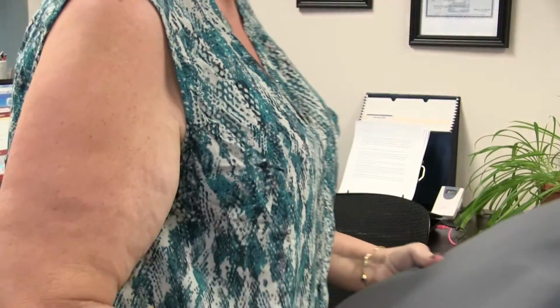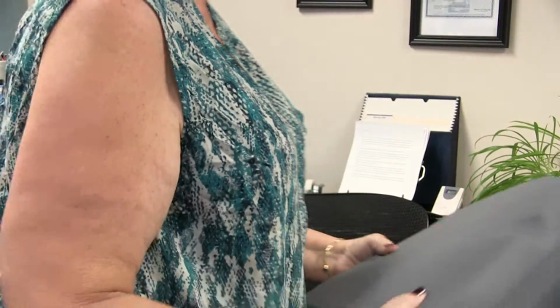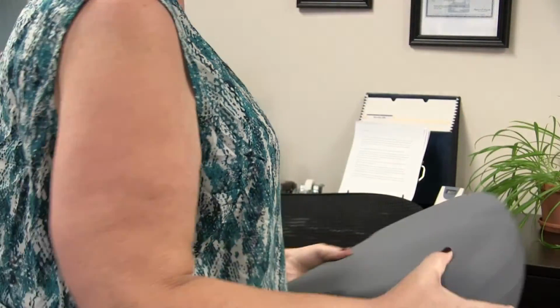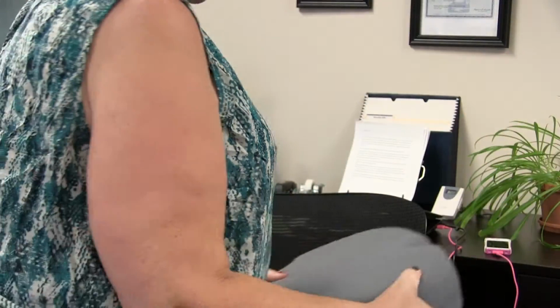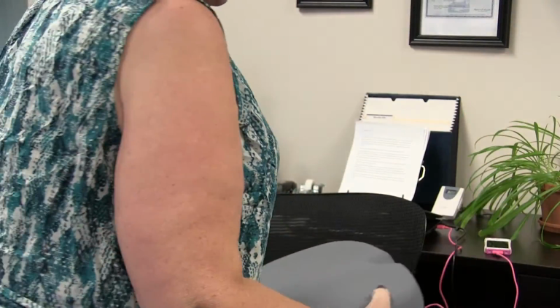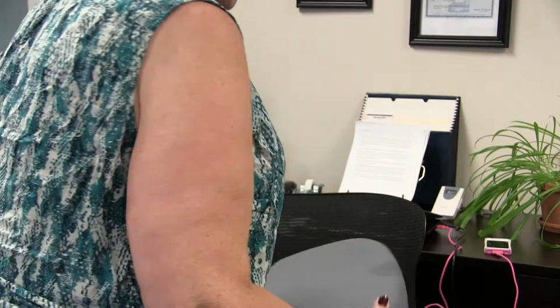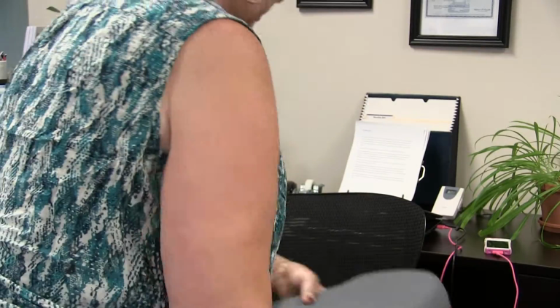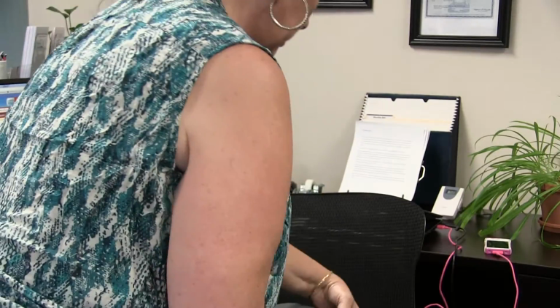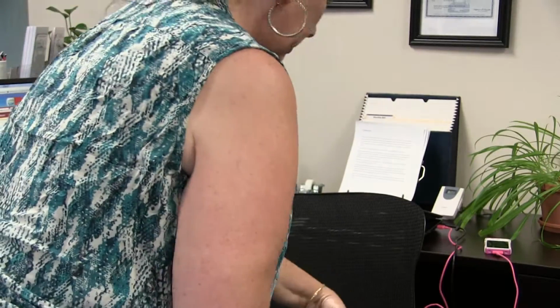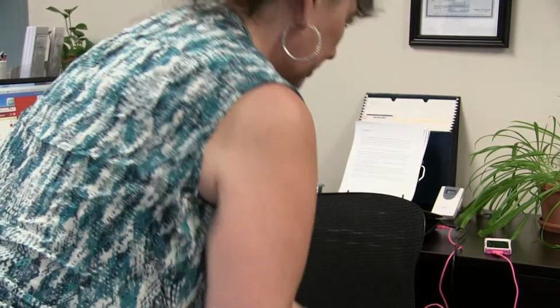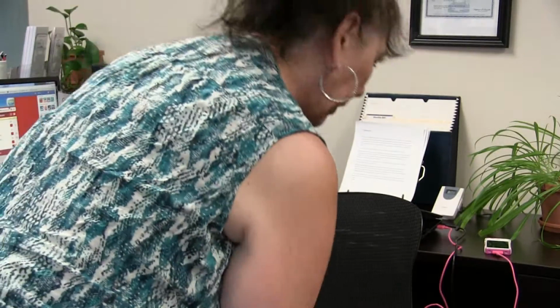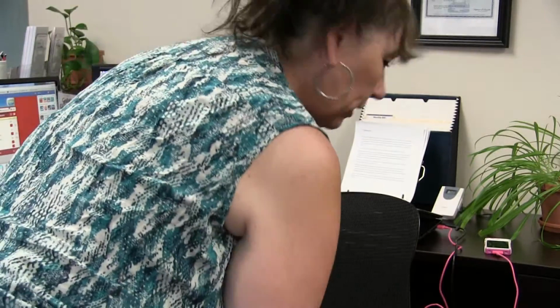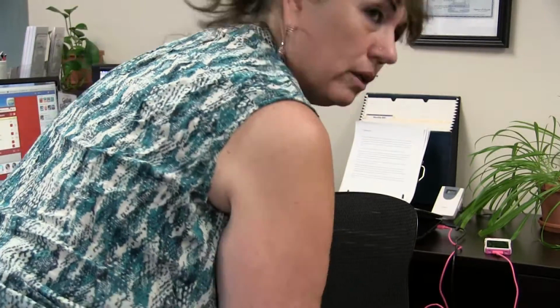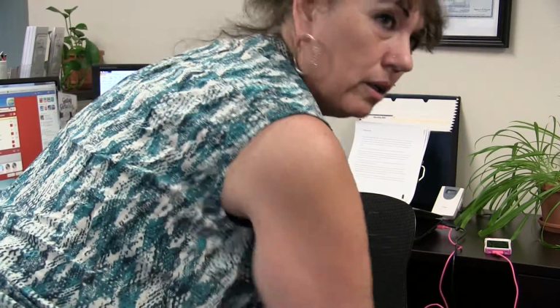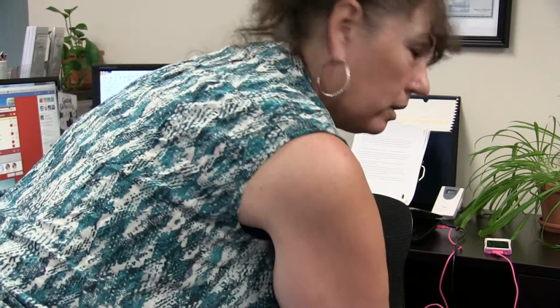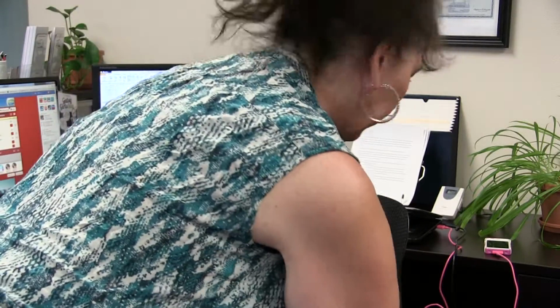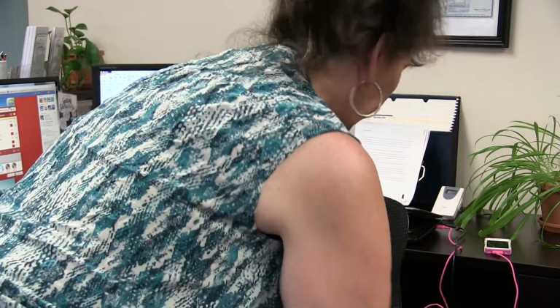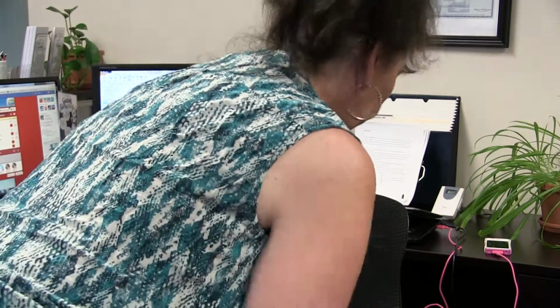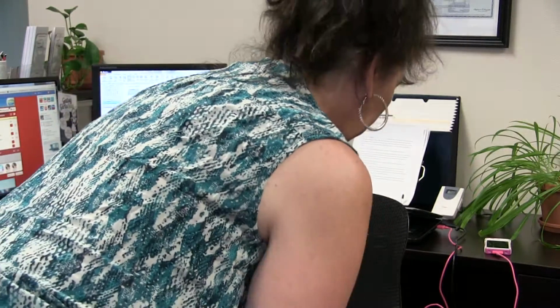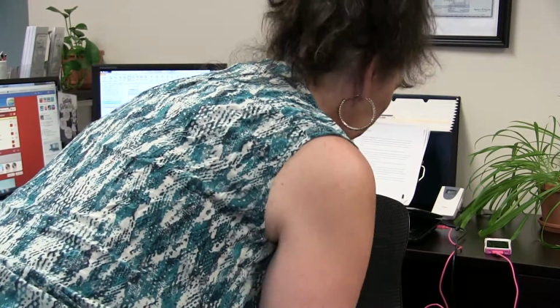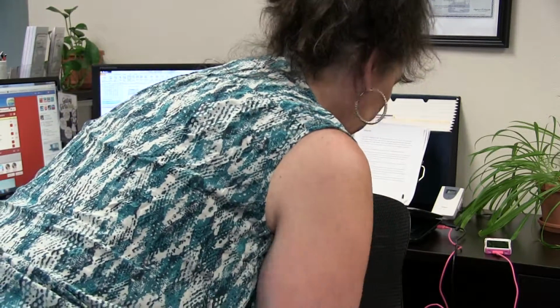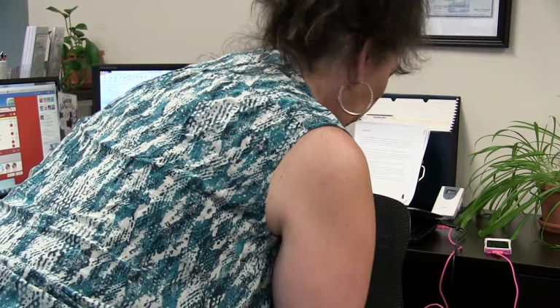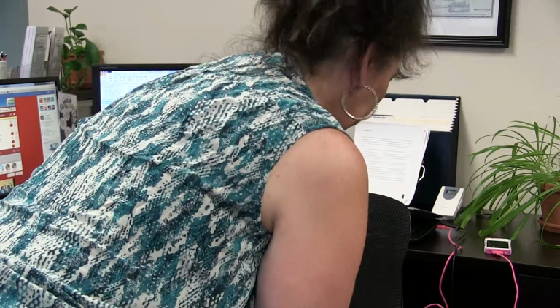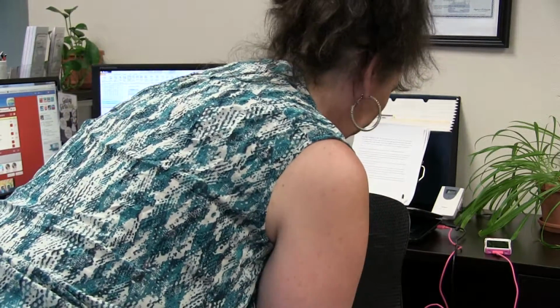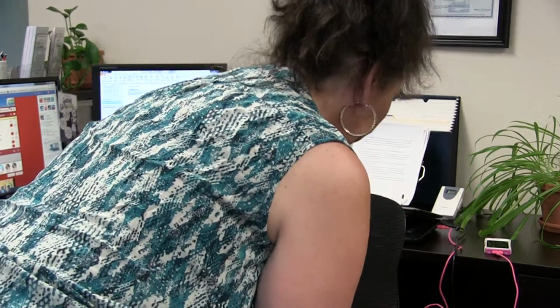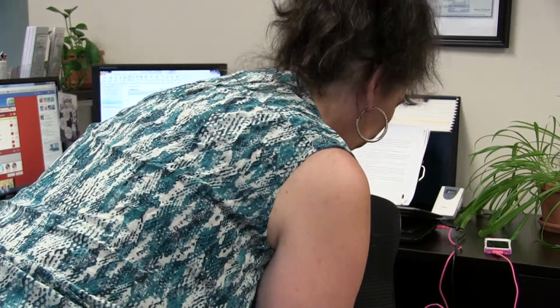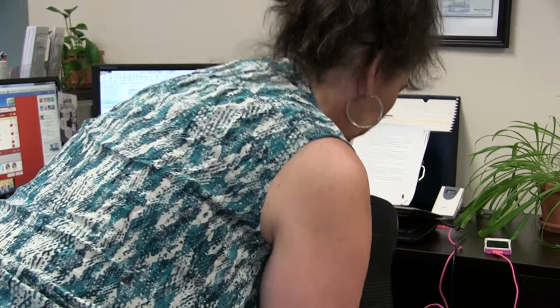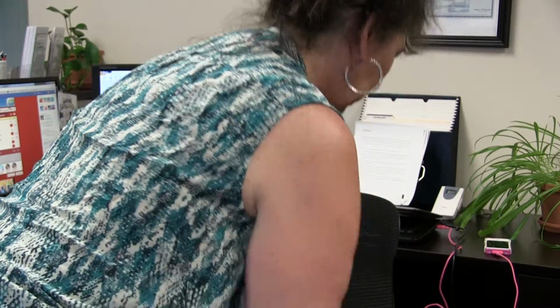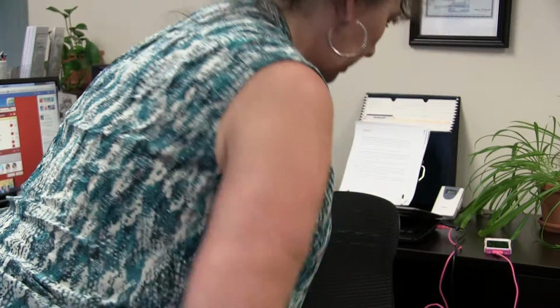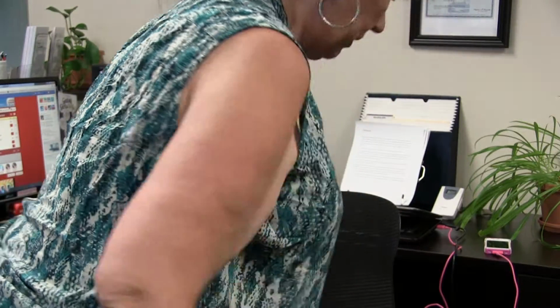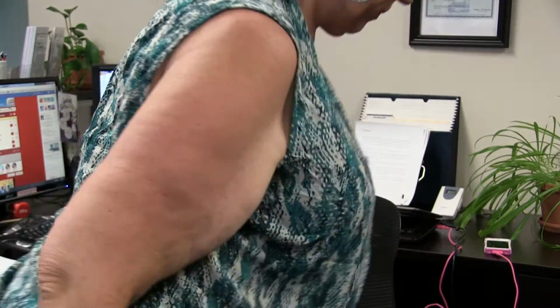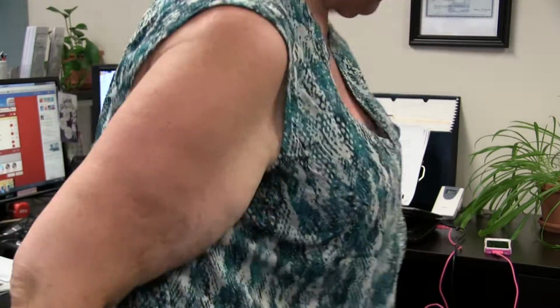Sit down in it. This way? No, the other way. This way? Yeah. And then you sit down.